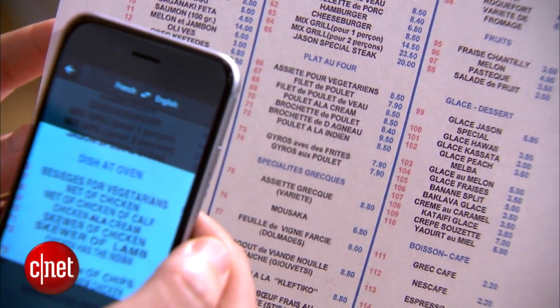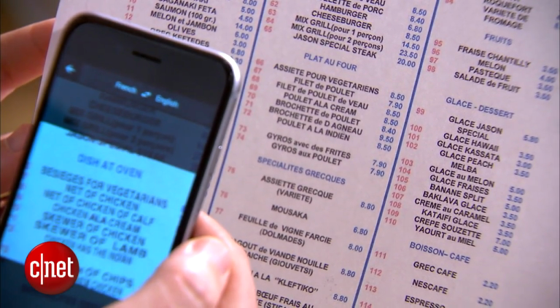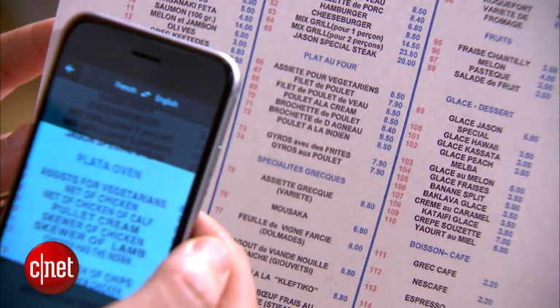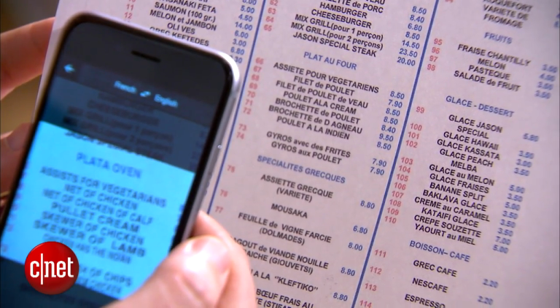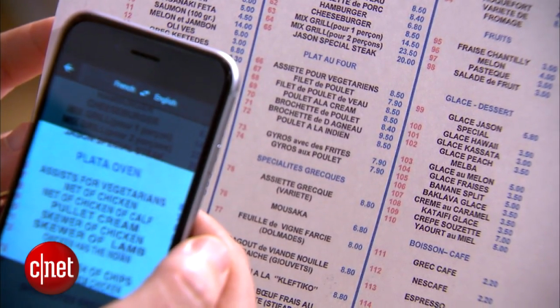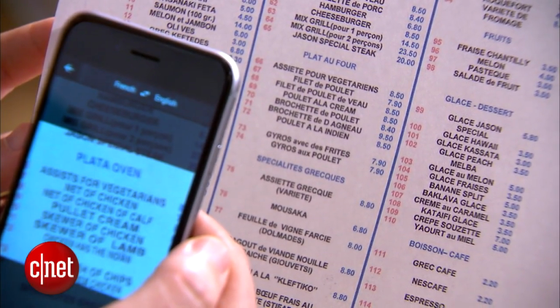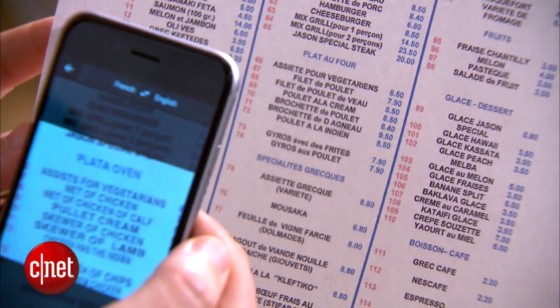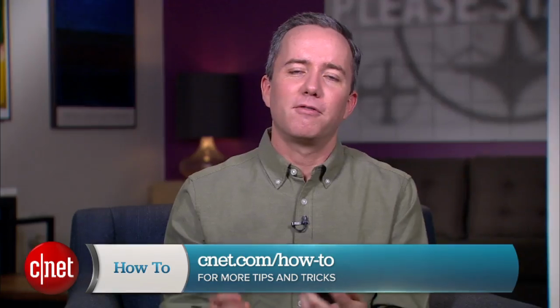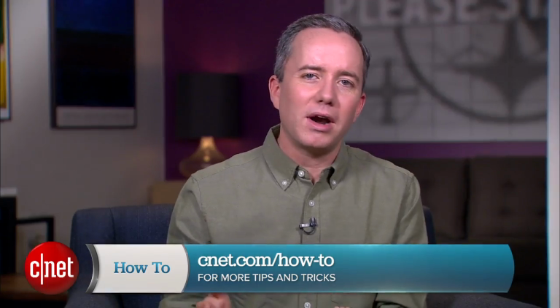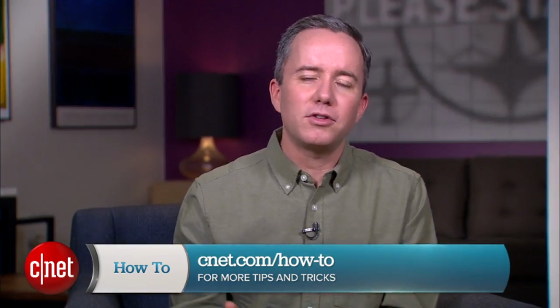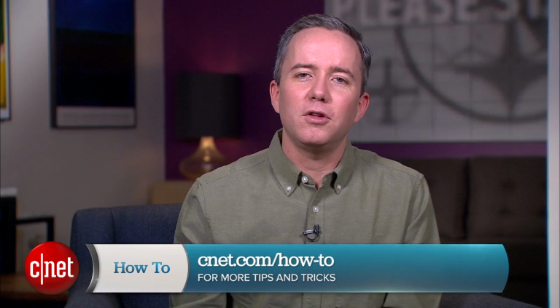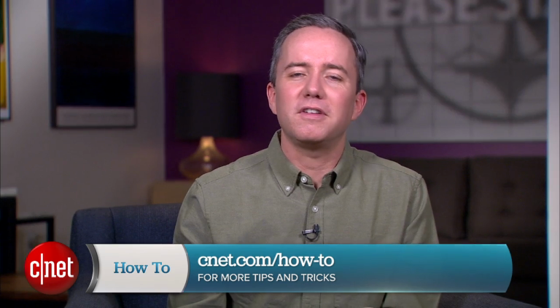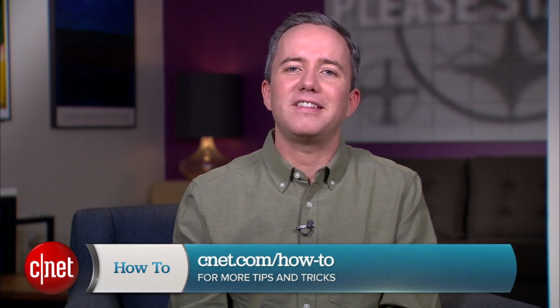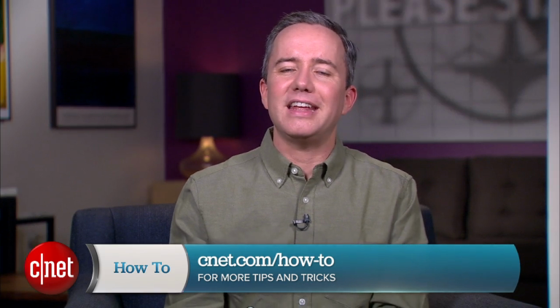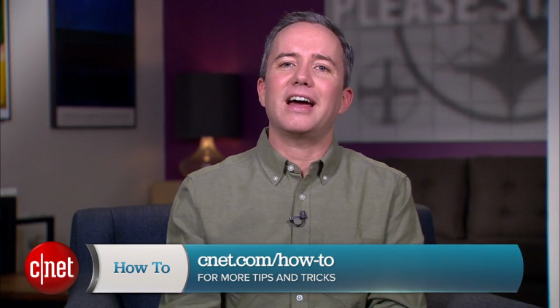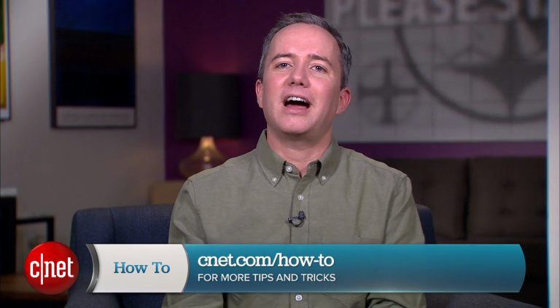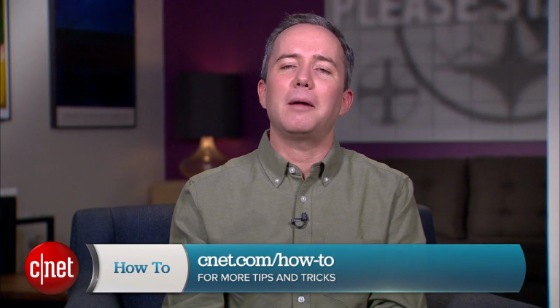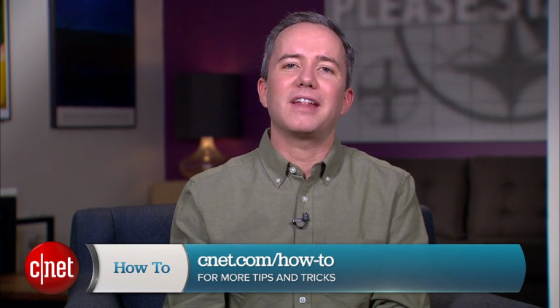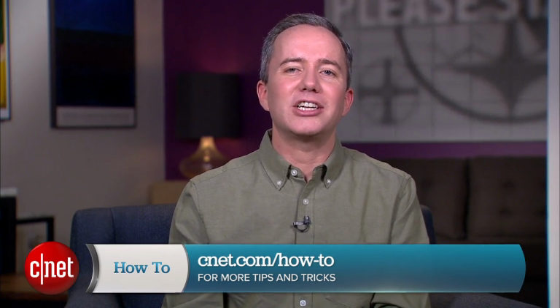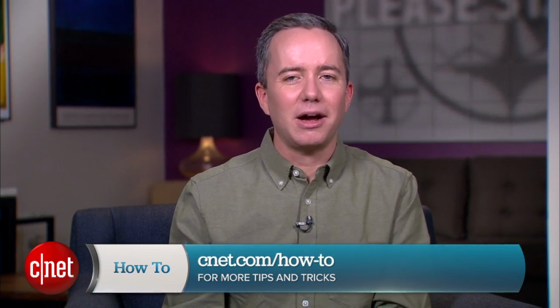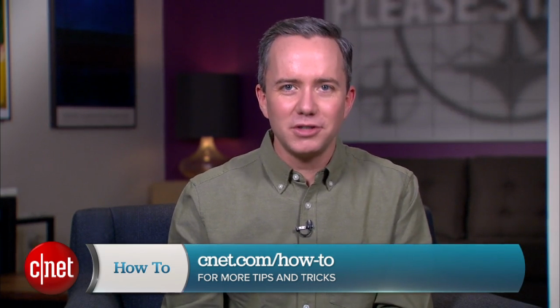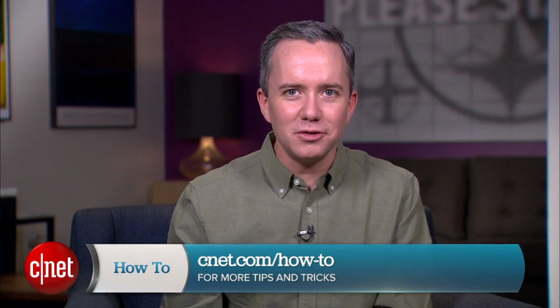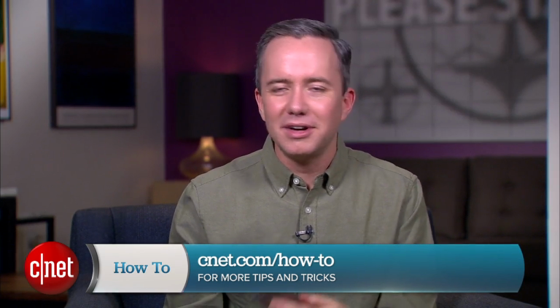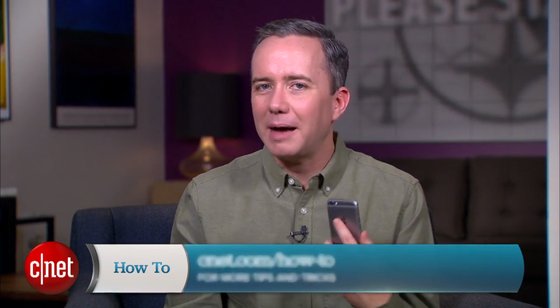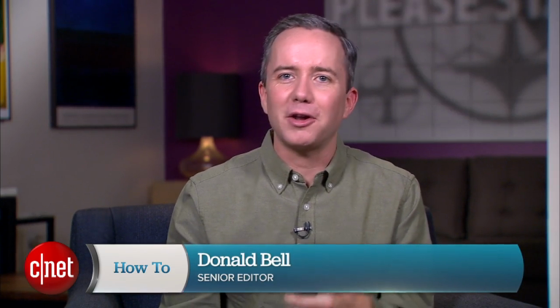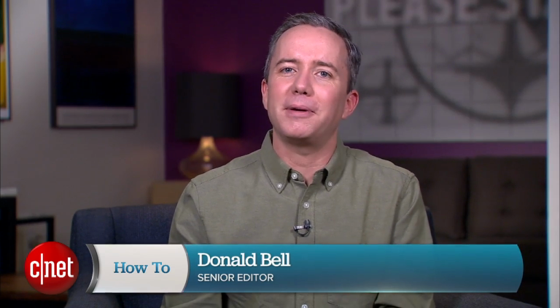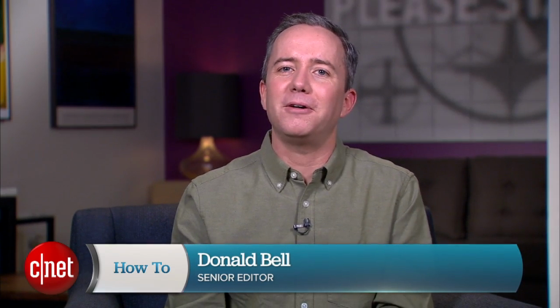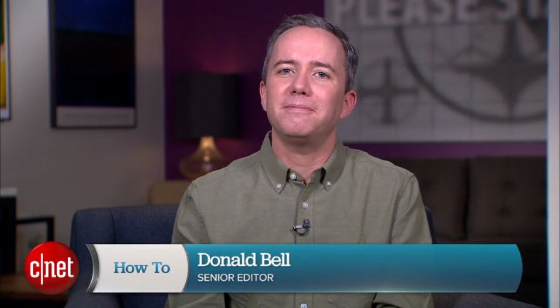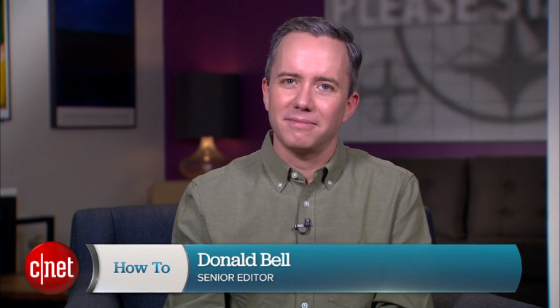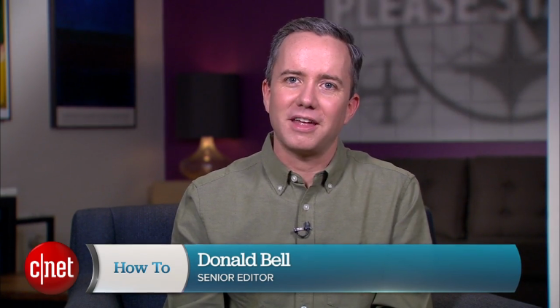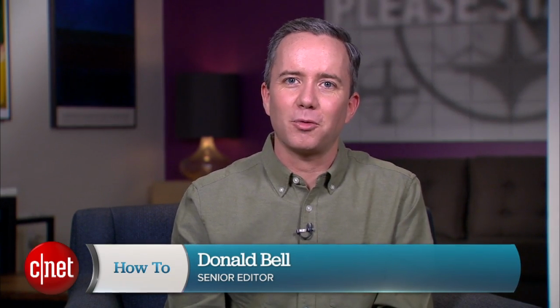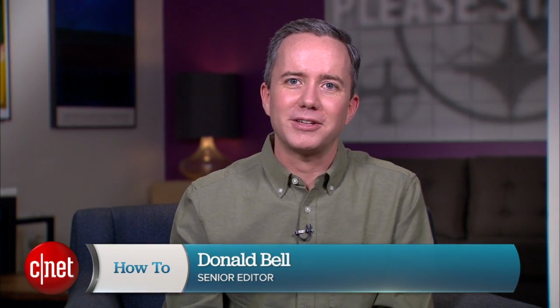You can even use the camera to translate images of menus and written text in real time. It's really cool — check it out. For more how-tos, visit cnet.com/how-to. I'm Donald Bell, thanks for watching.